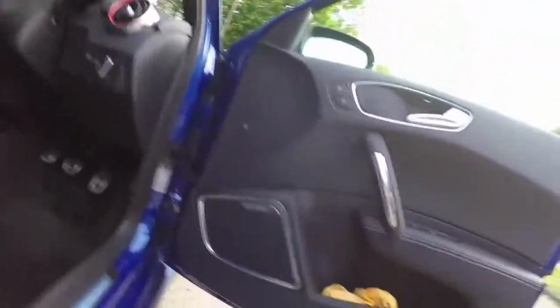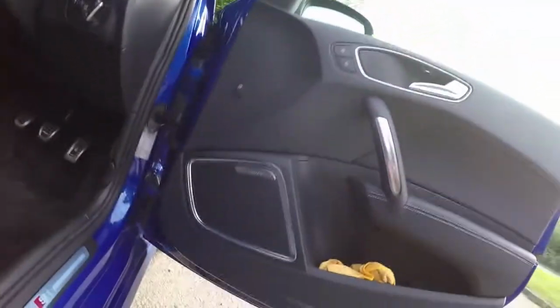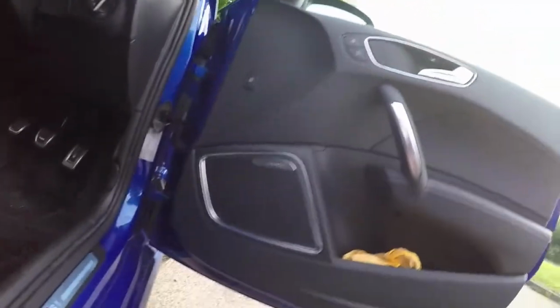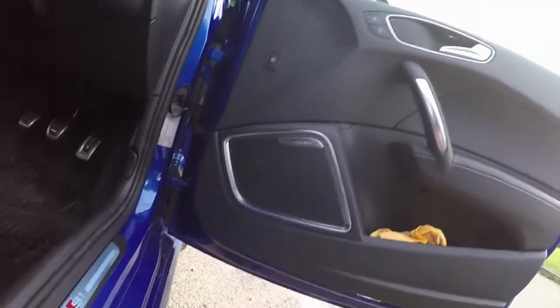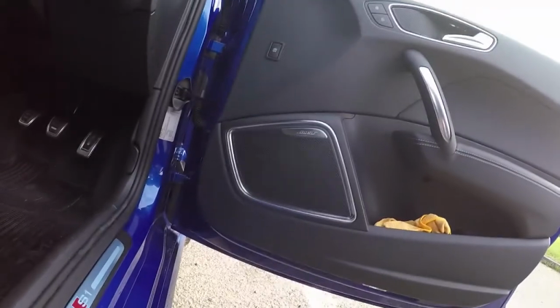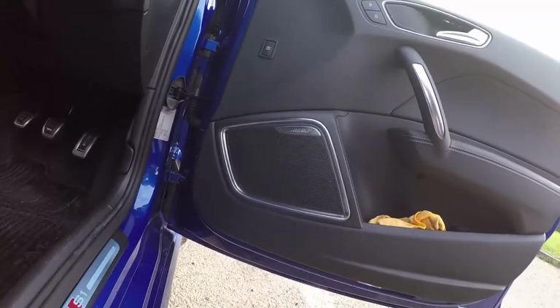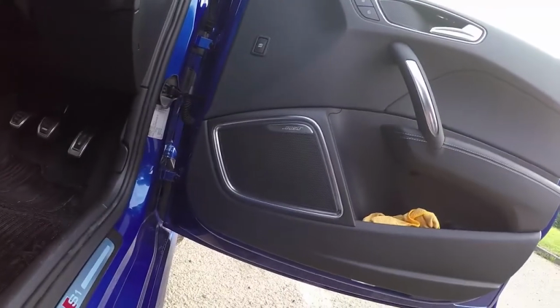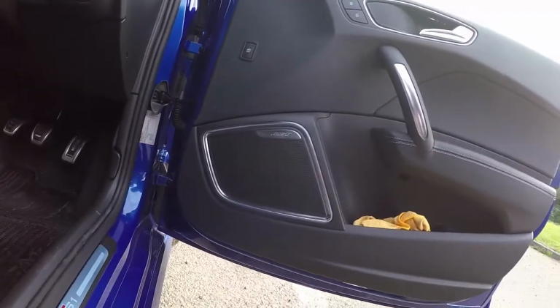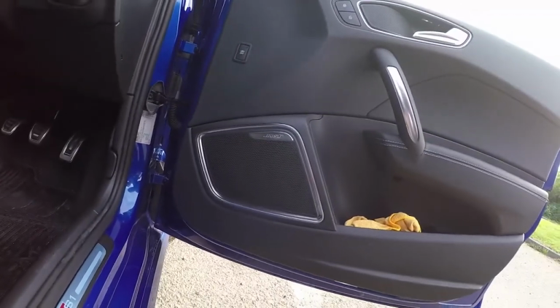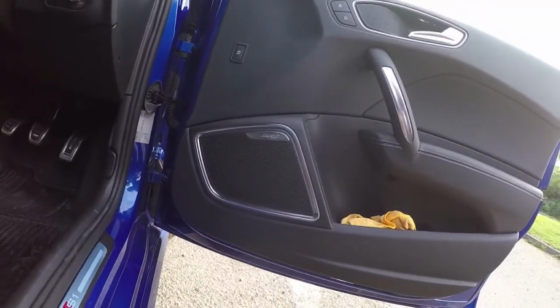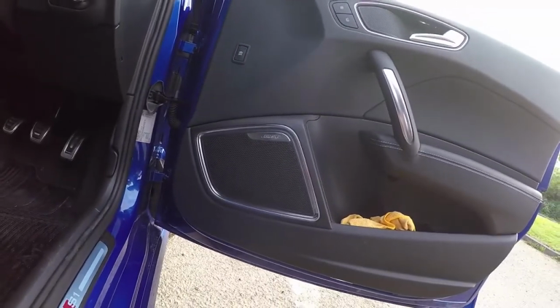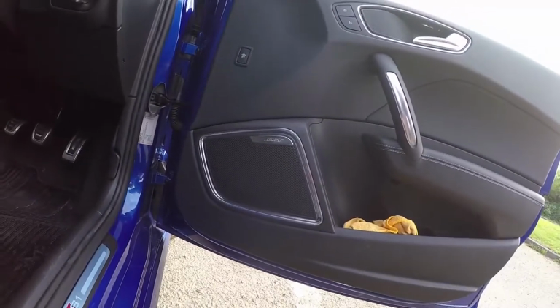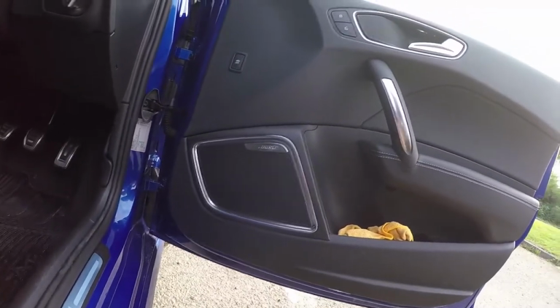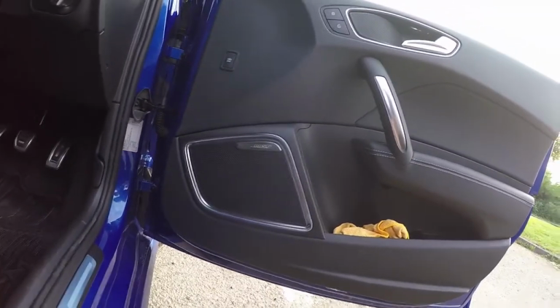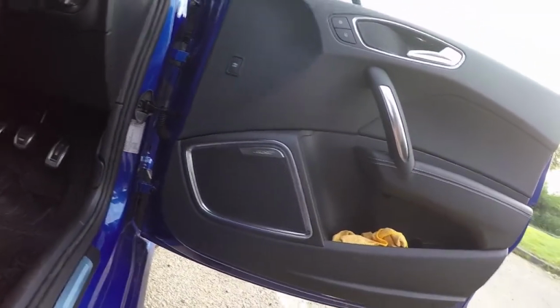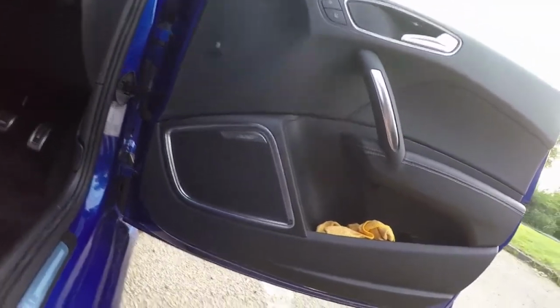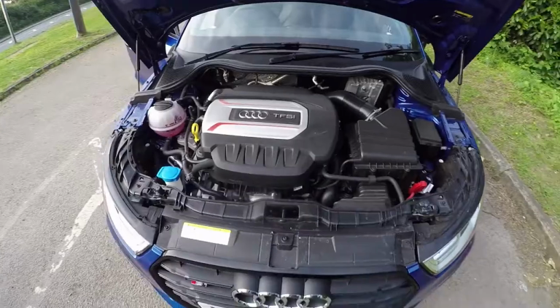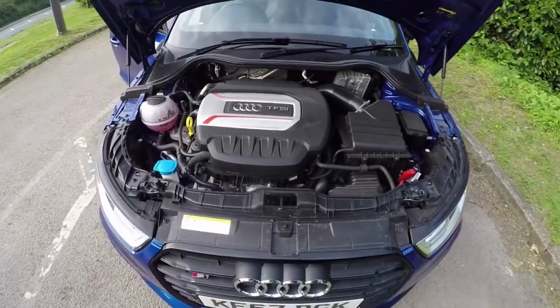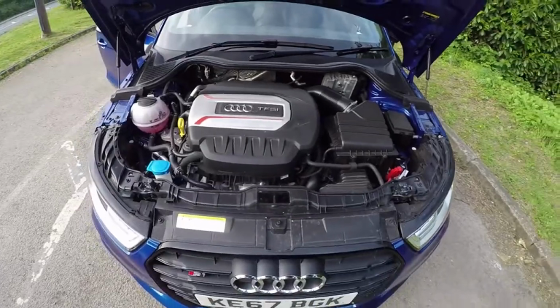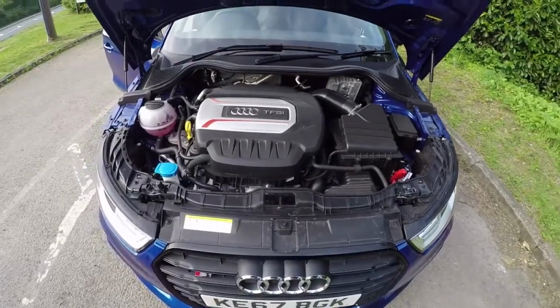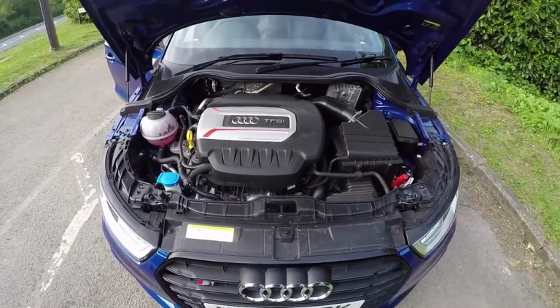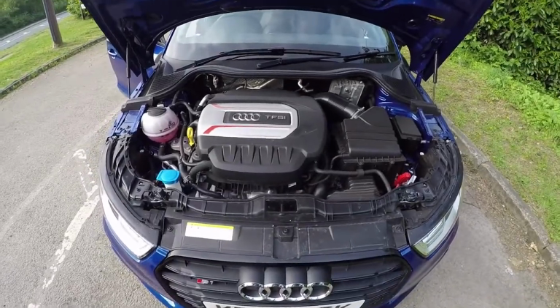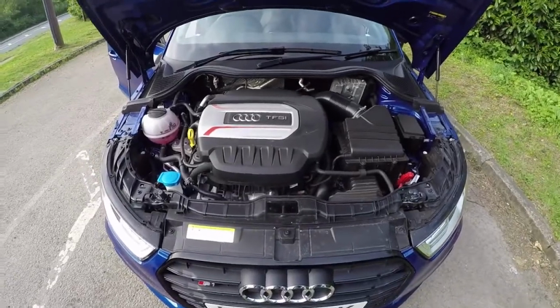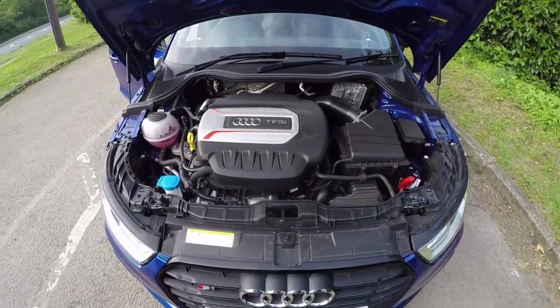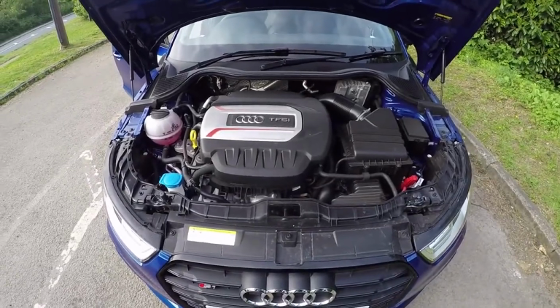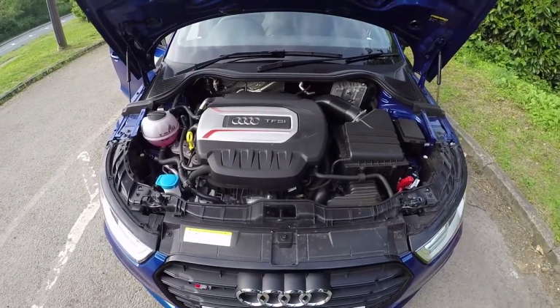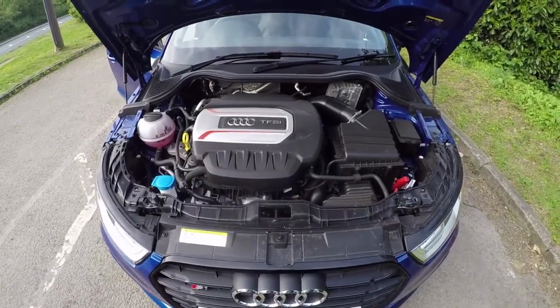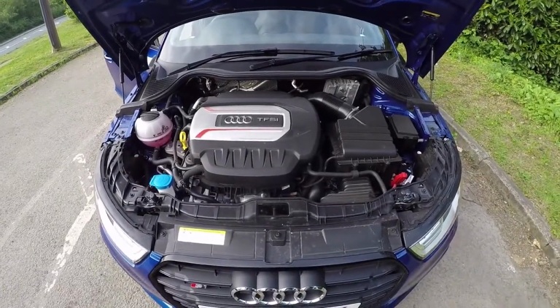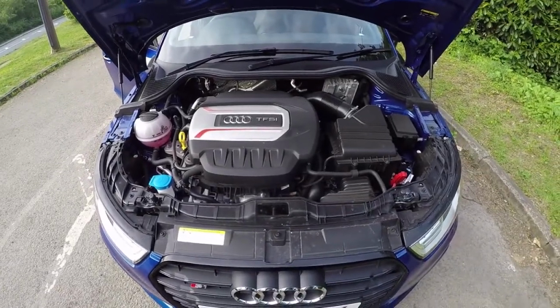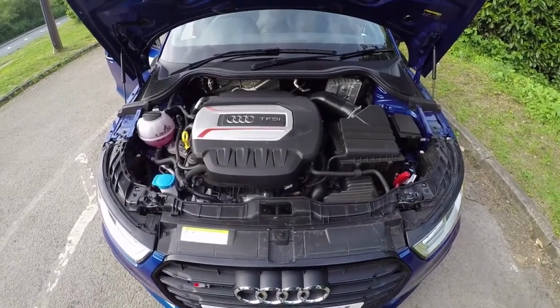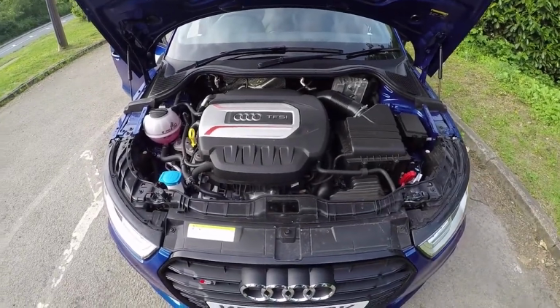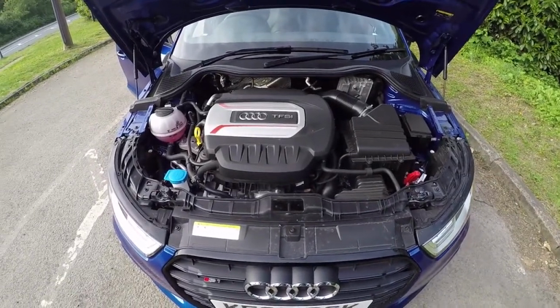It really does look a nice car — sitting where I'm sitting makes it even better. Let's look under the bonnet — very pretty two-litre TFSI engine.